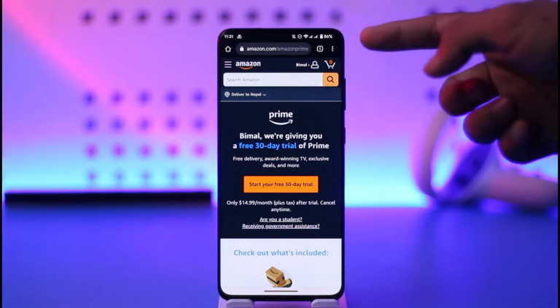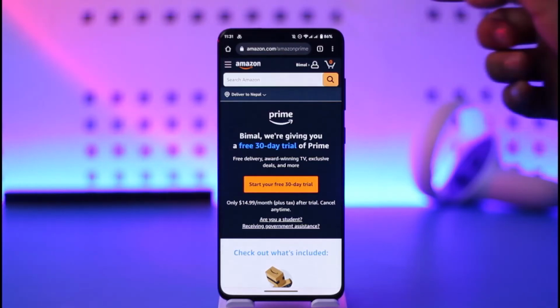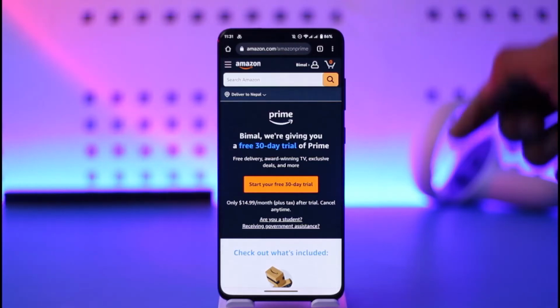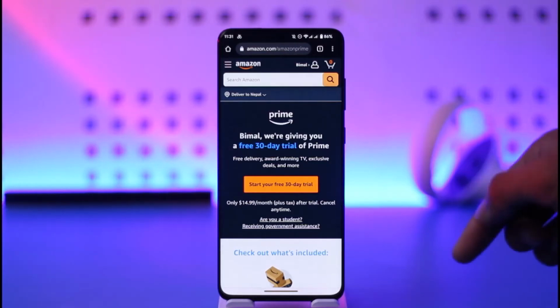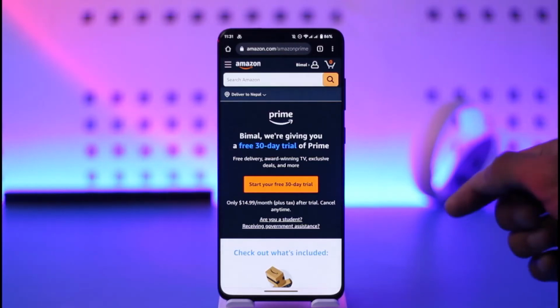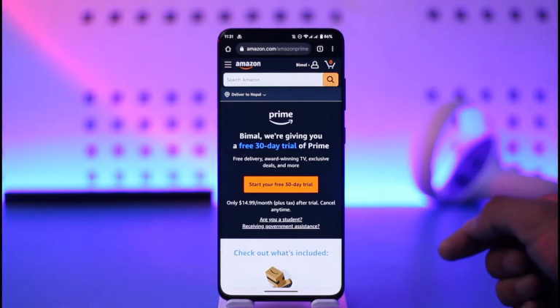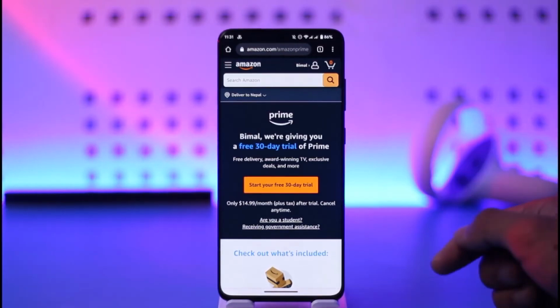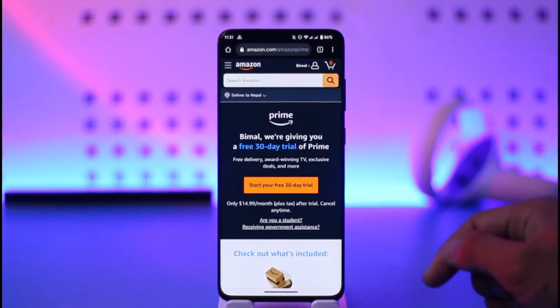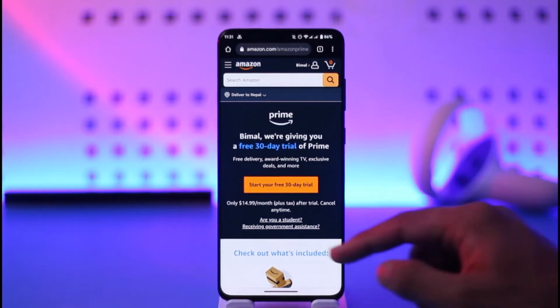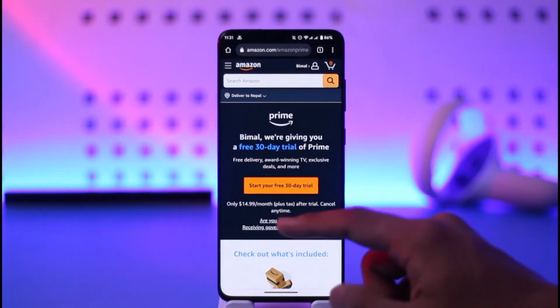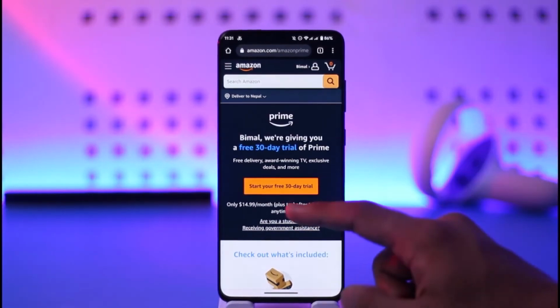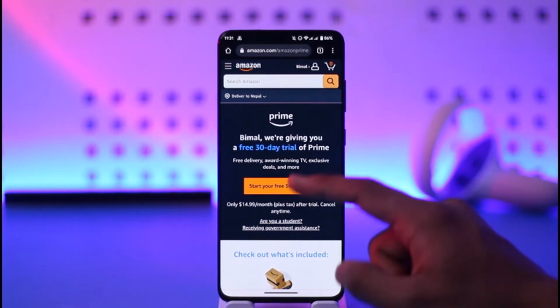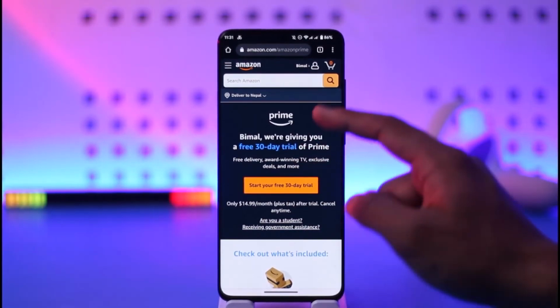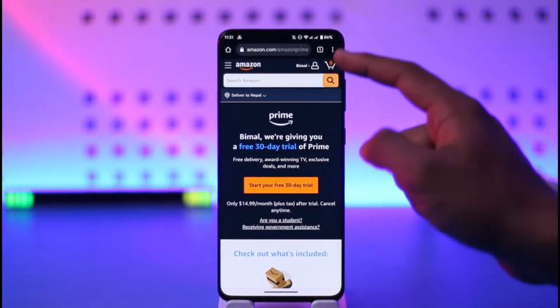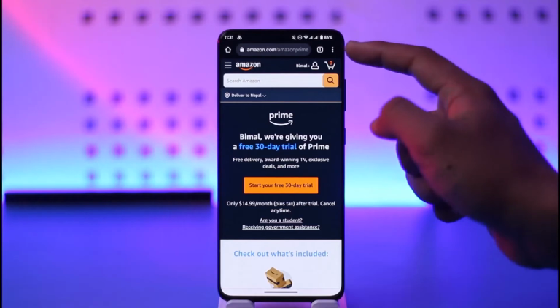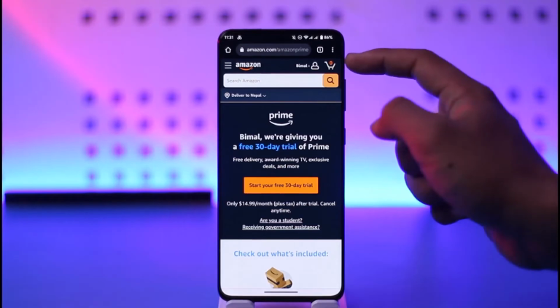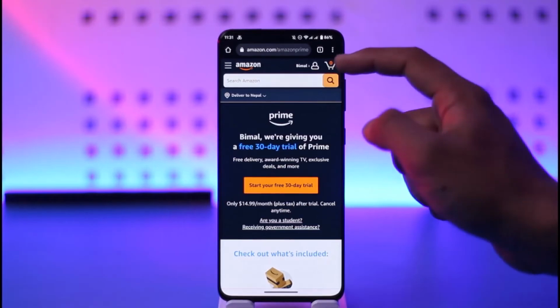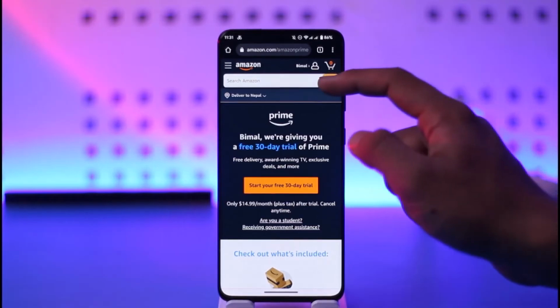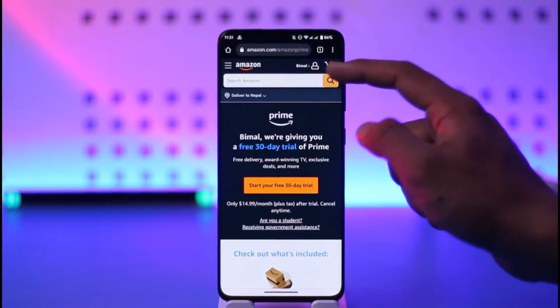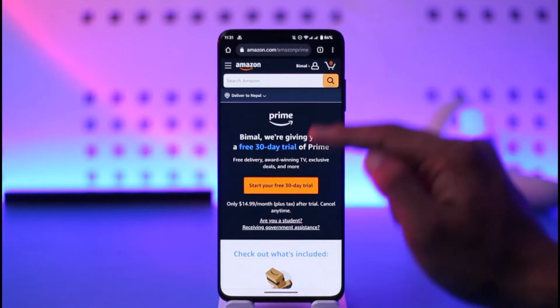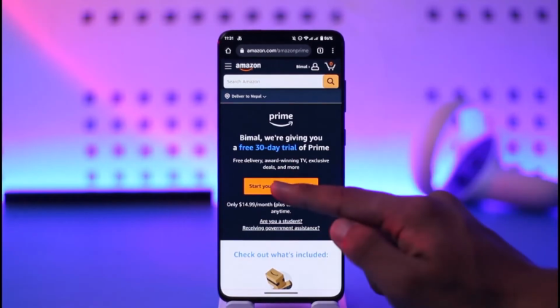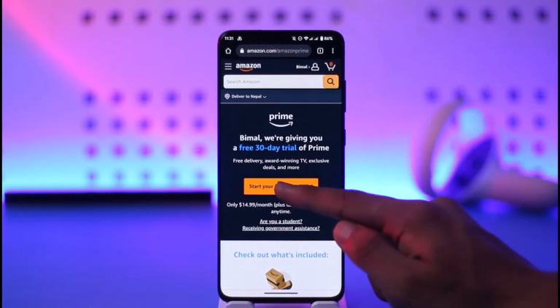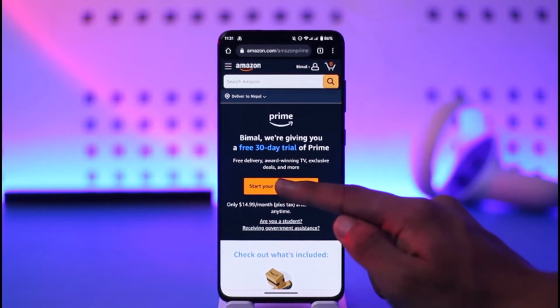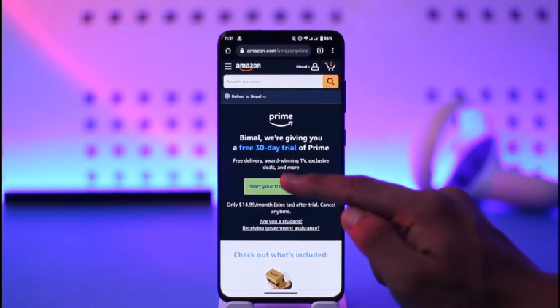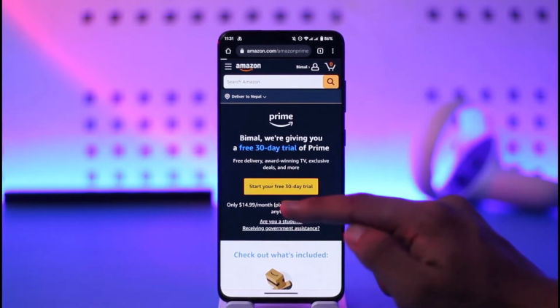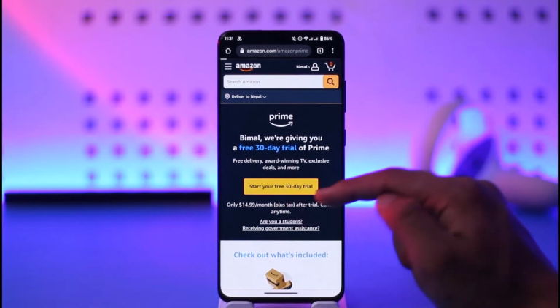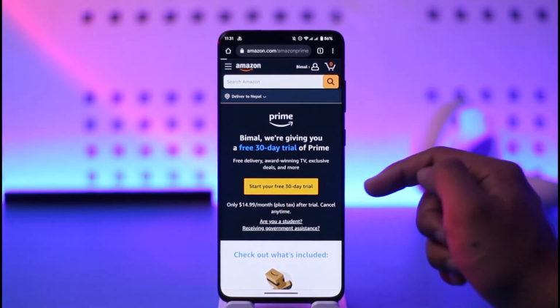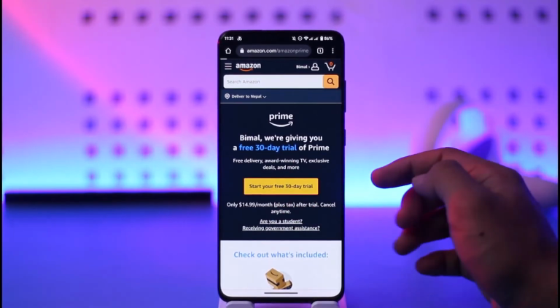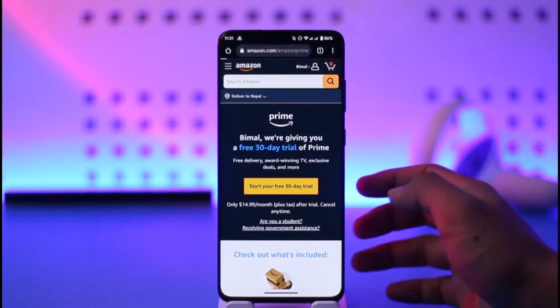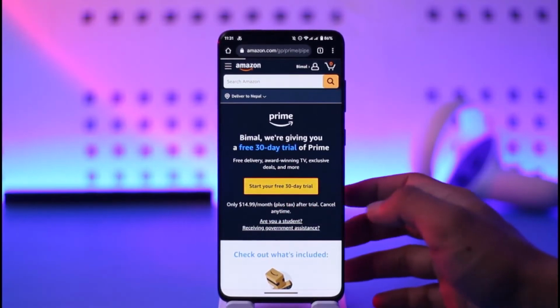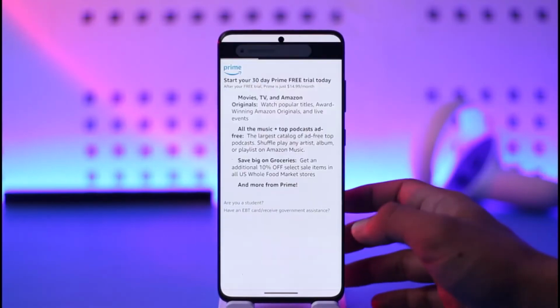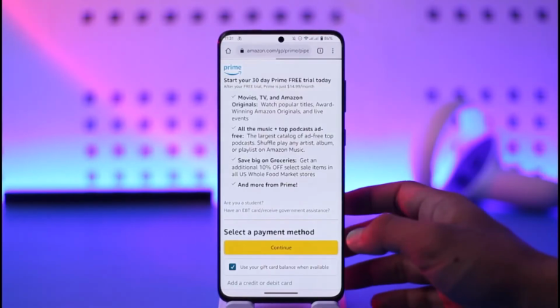If you're a new user and you want to pay monthly, come to this link — I'll make sure to drop it down below. Sign into your Amazon account and tap on 'Start your free trial'.